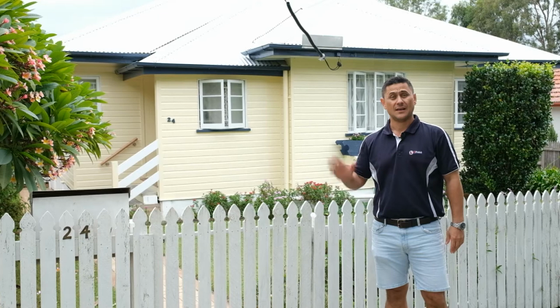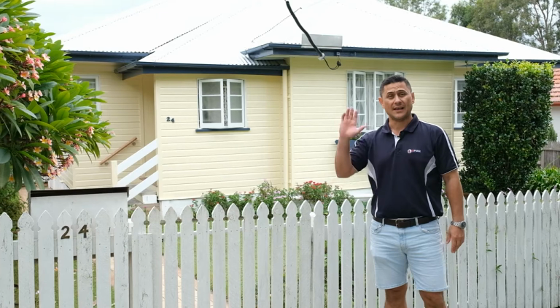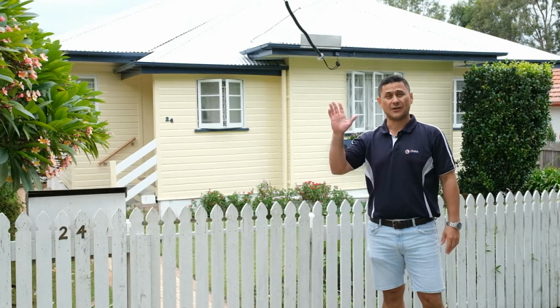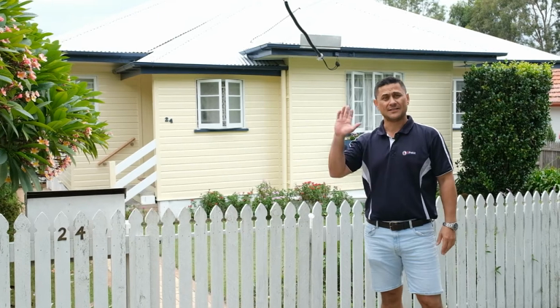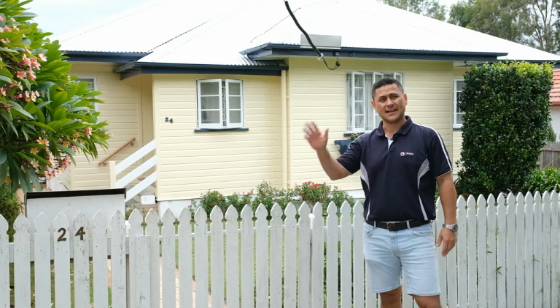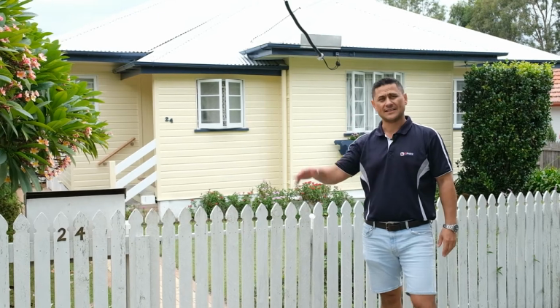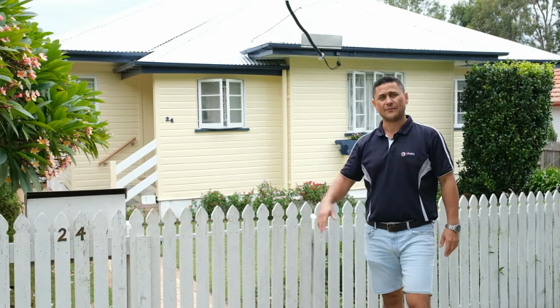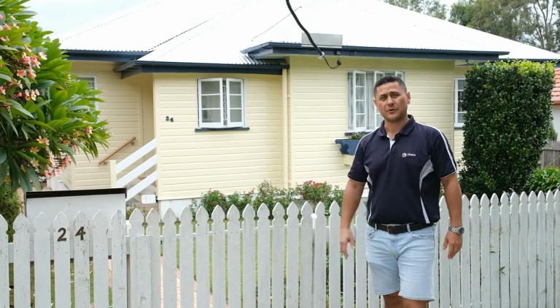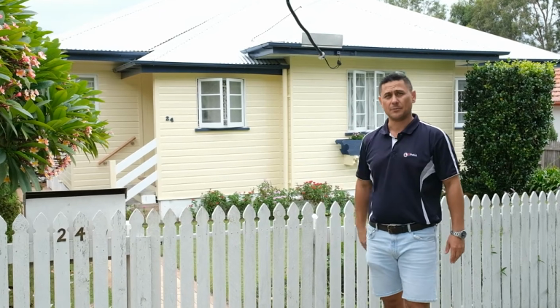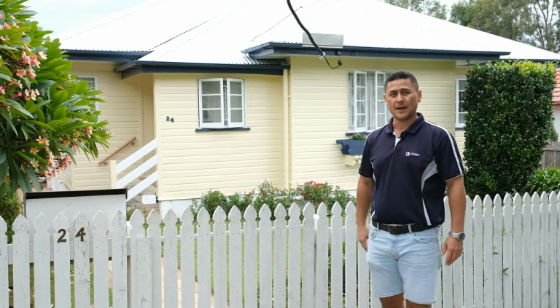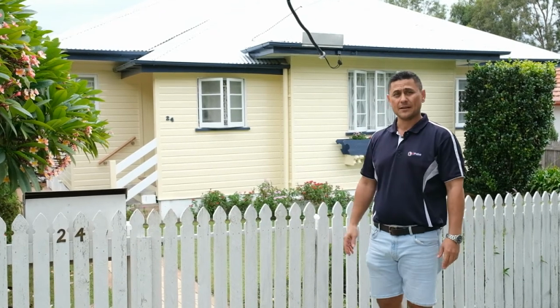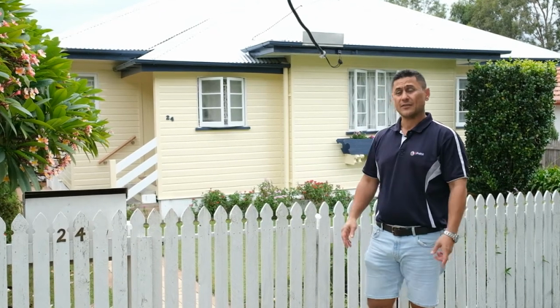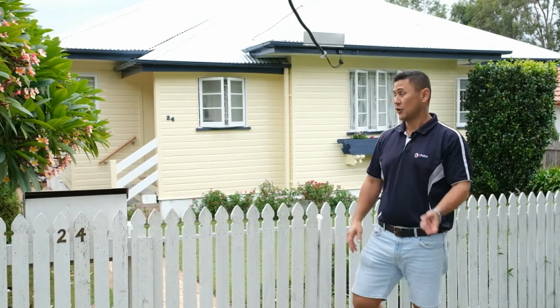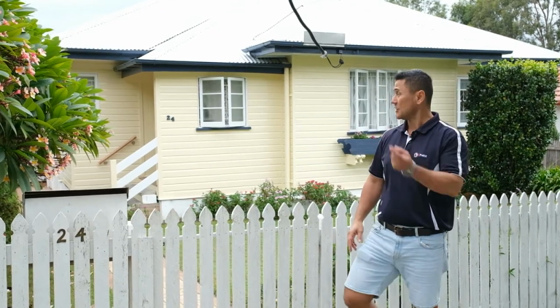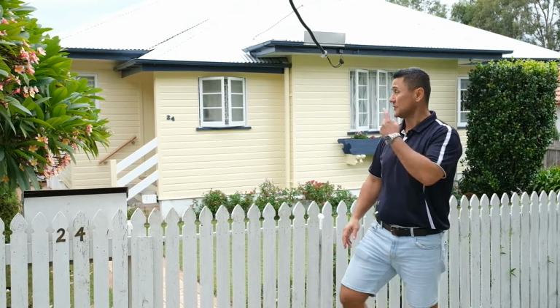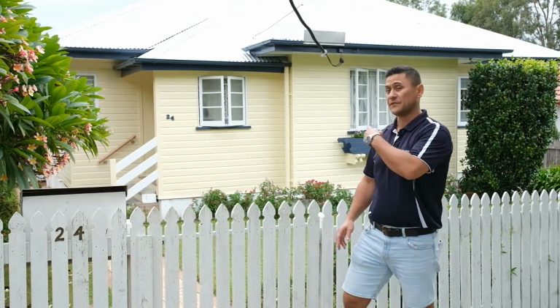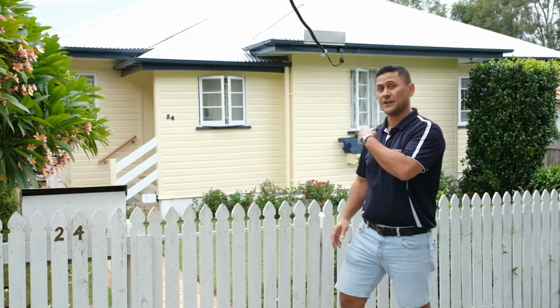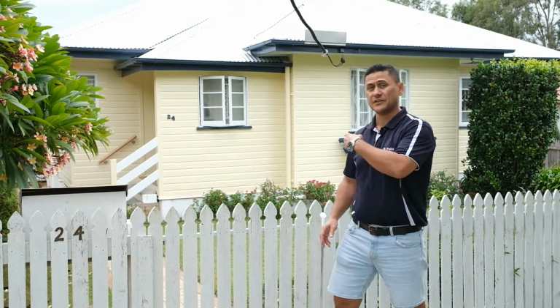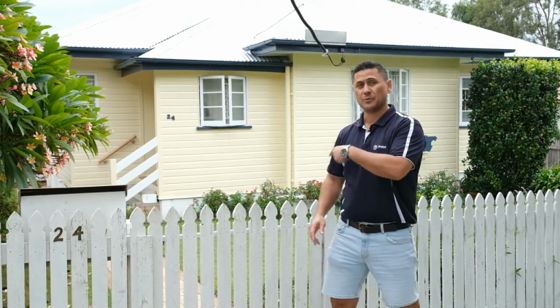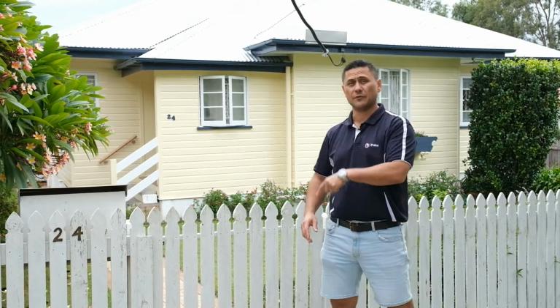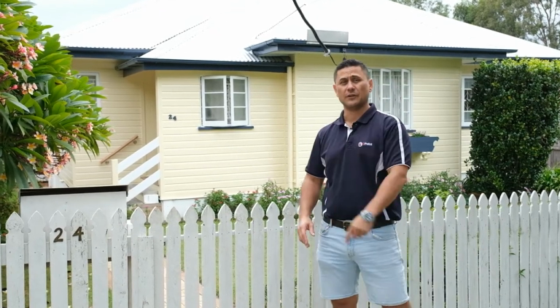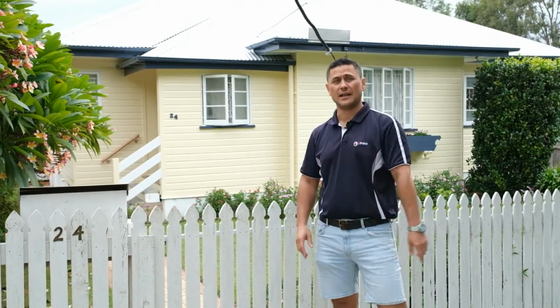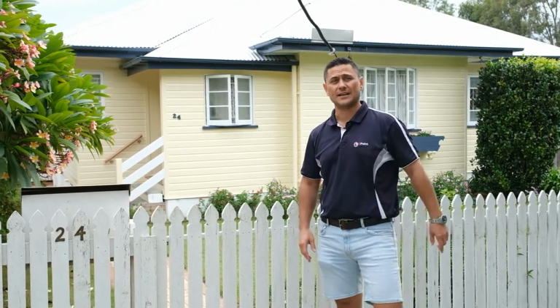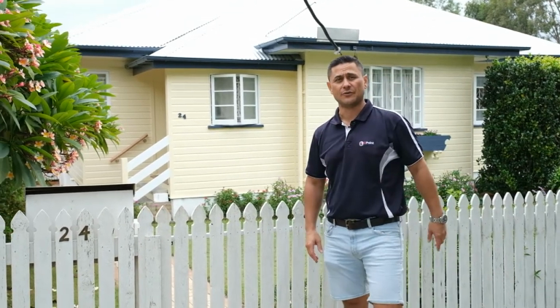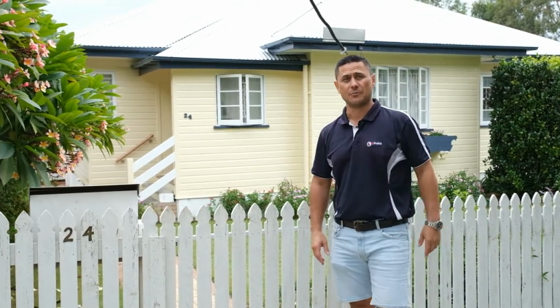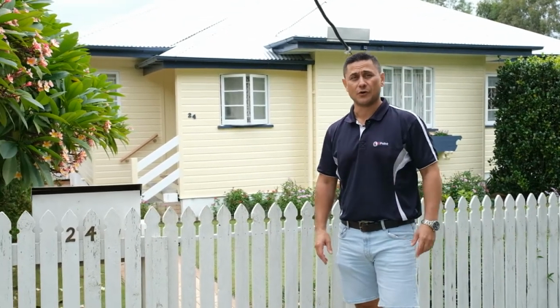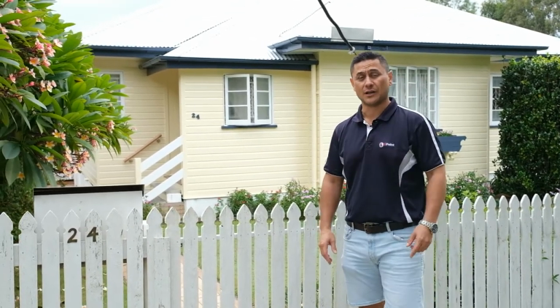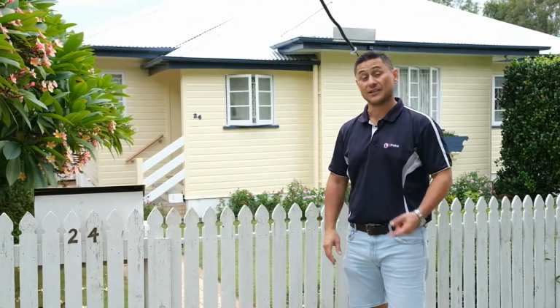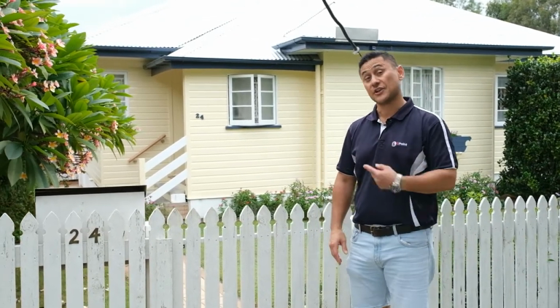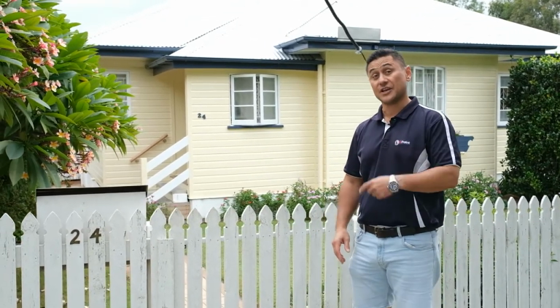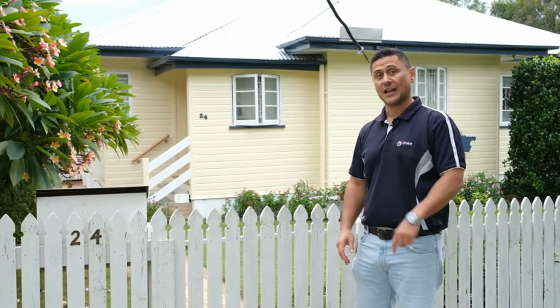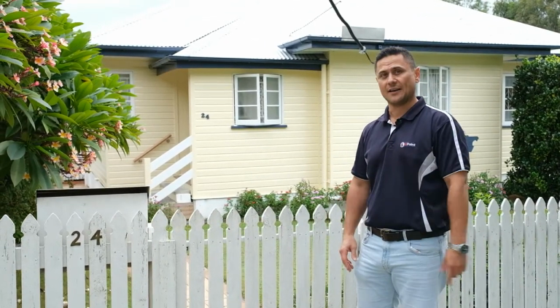Hey guys, Taz here from Qpaint. The guys have just finished this beautiful little house here in Morooka. Let's go check it out.